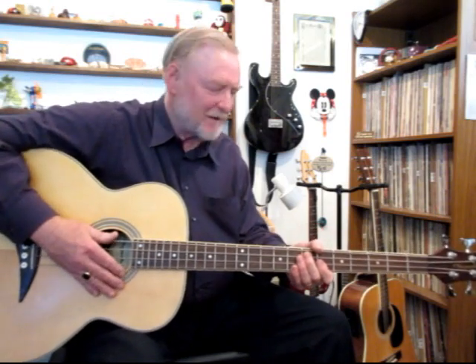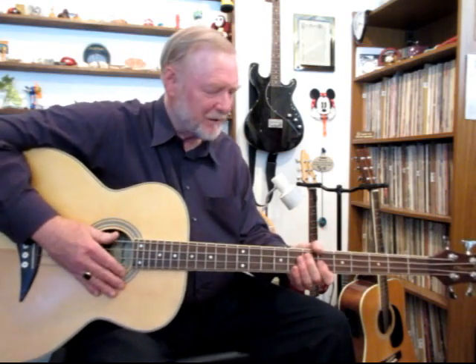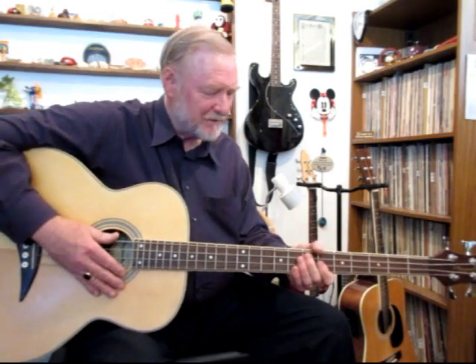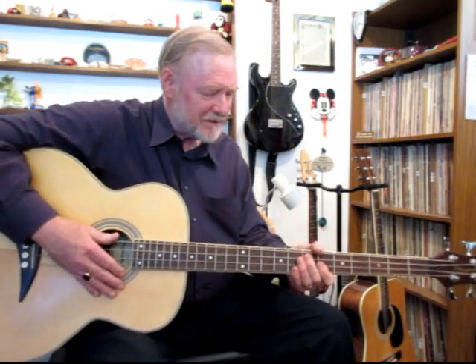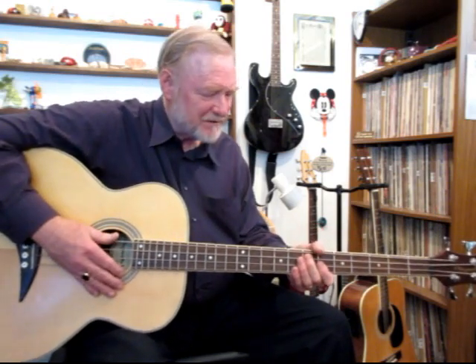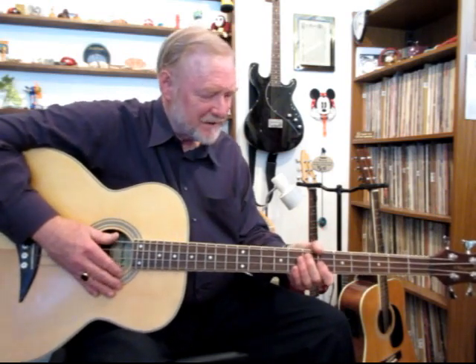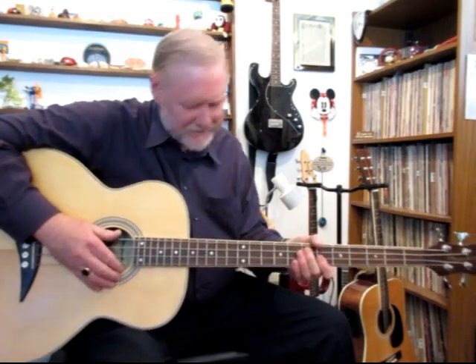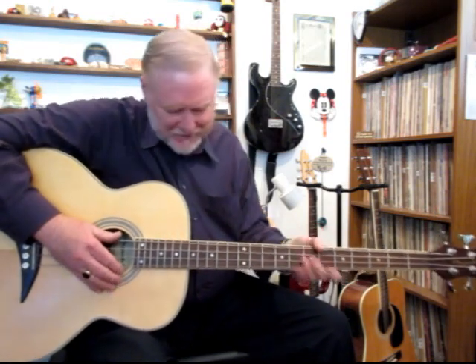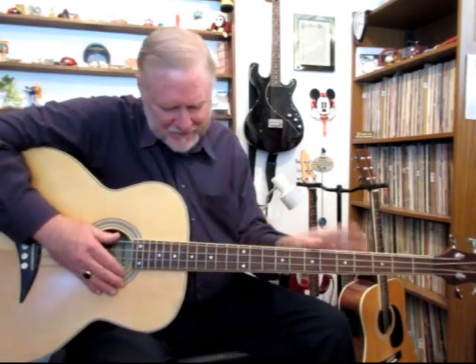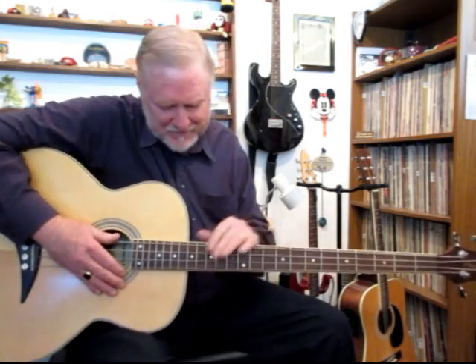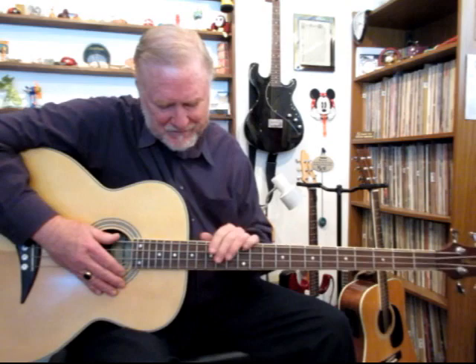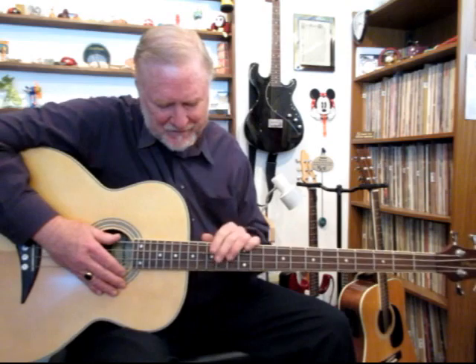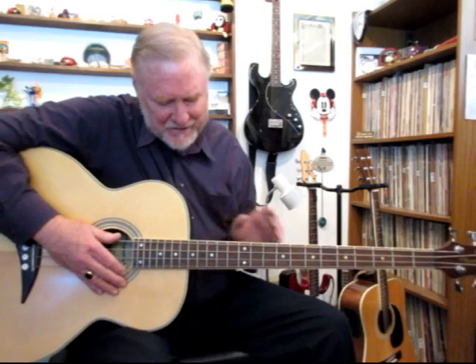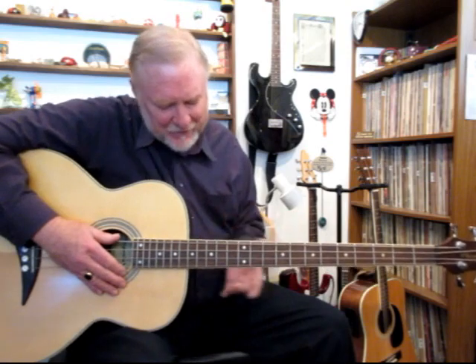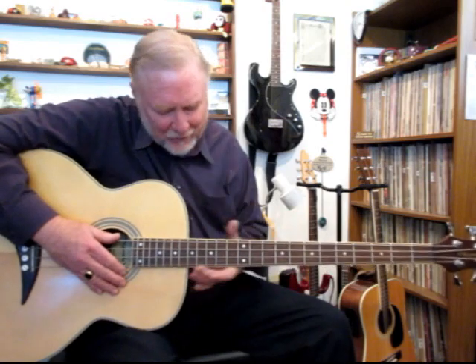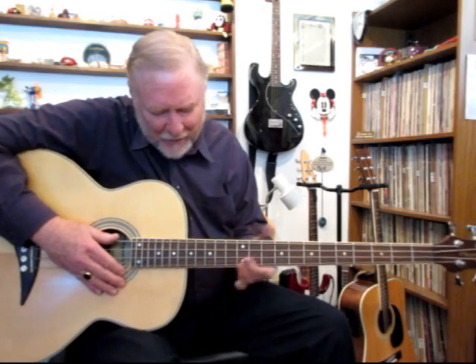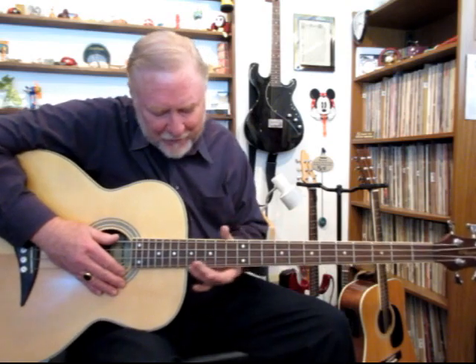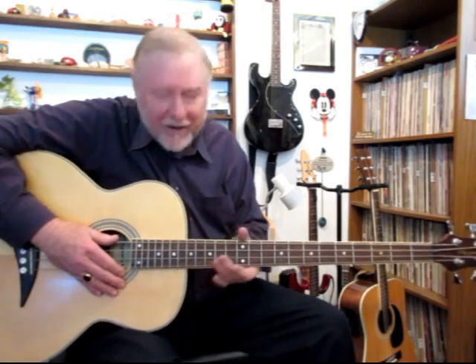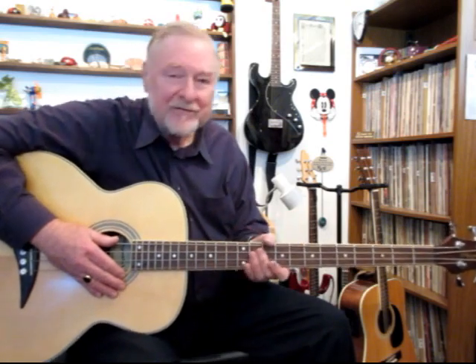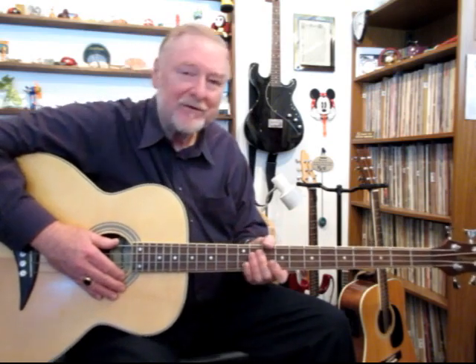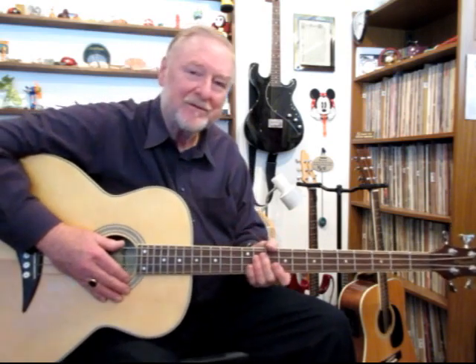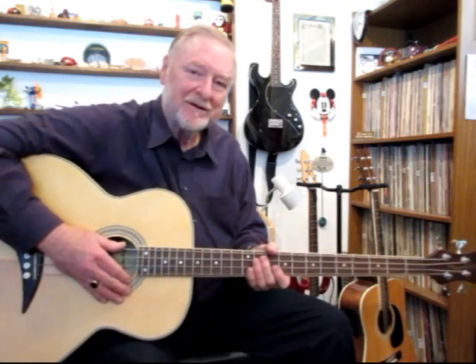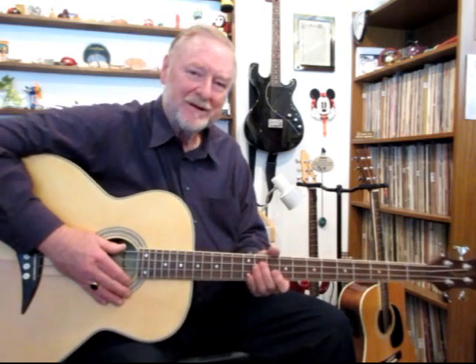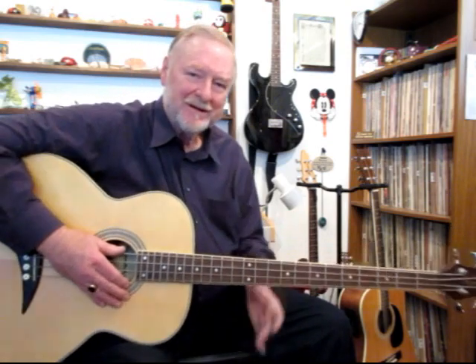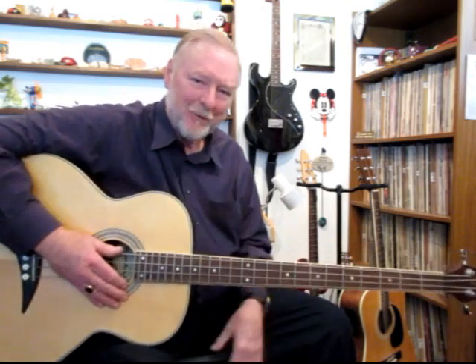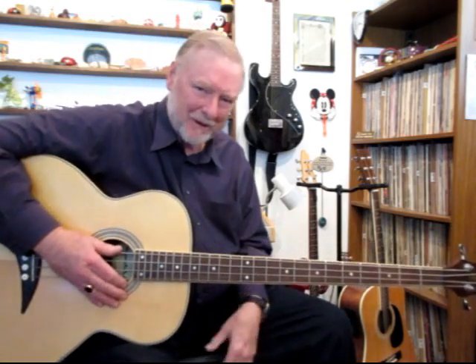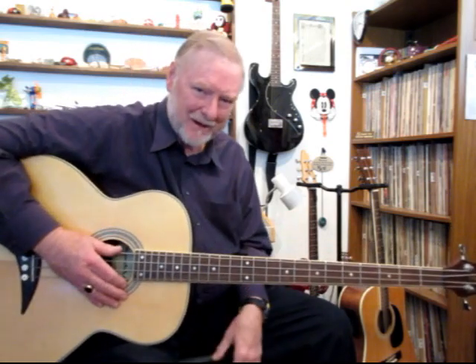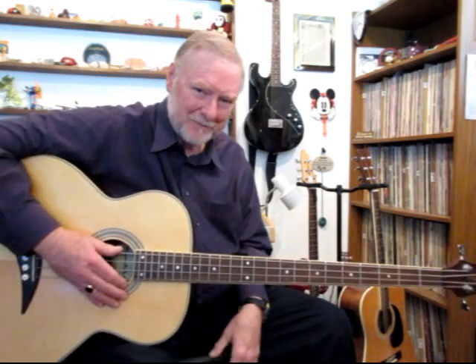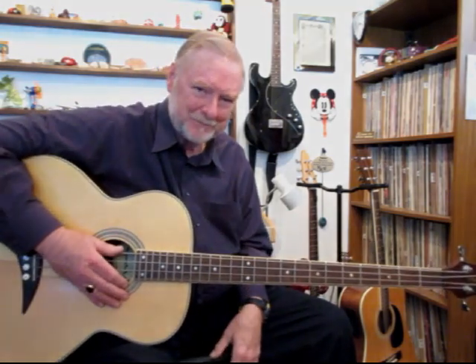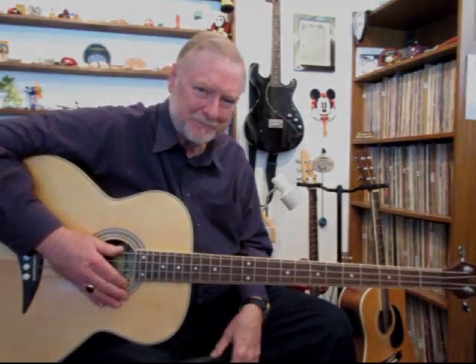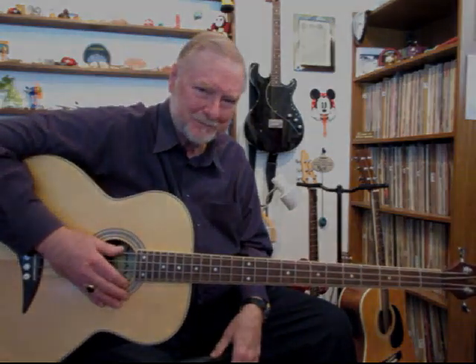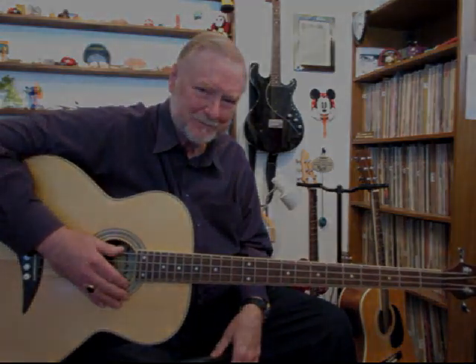It plays nicely and it's easy all the way up the neck, so I hope you like it. Thank you very much.